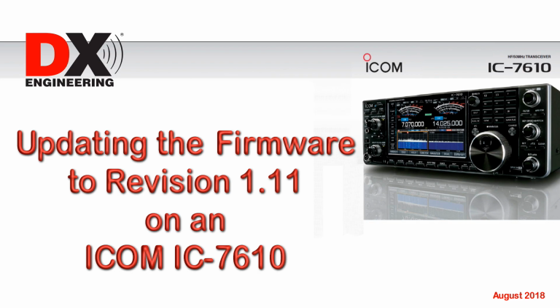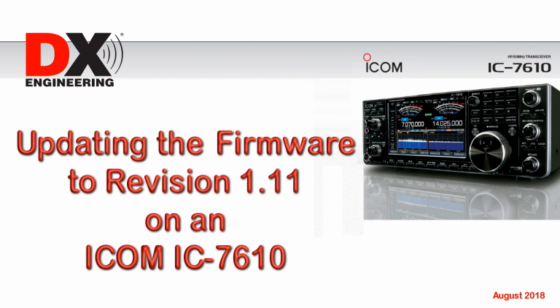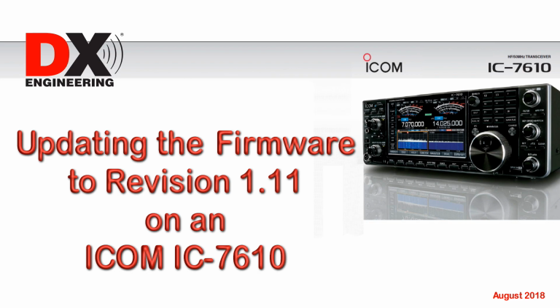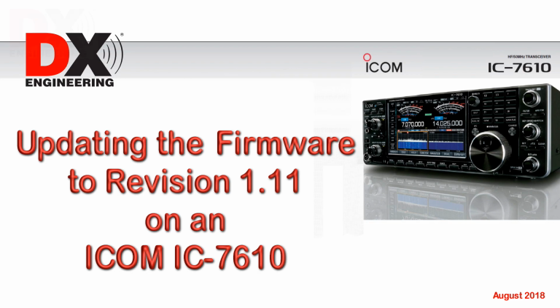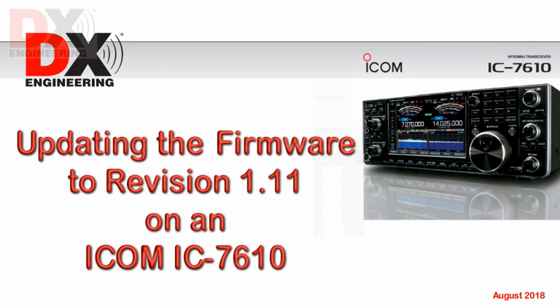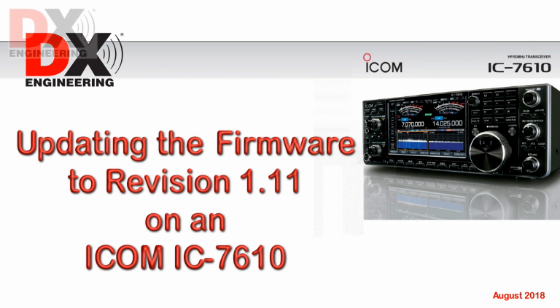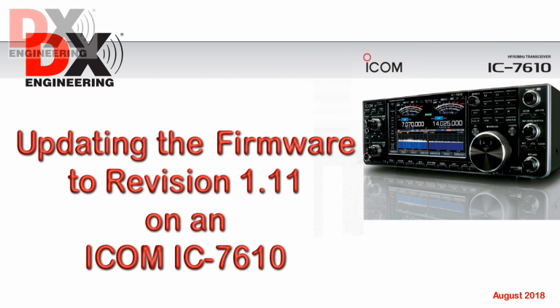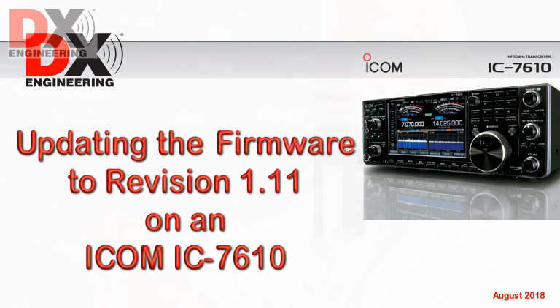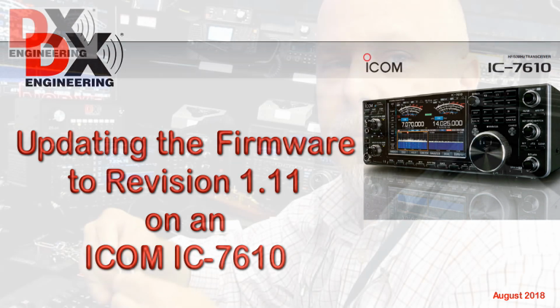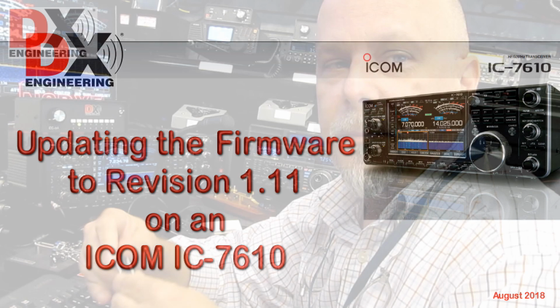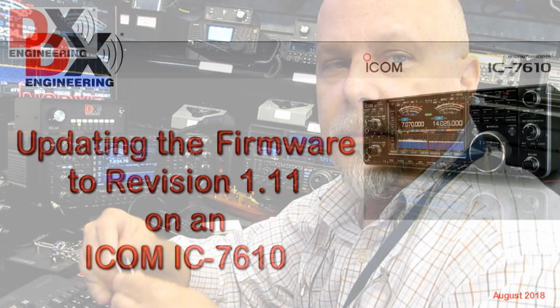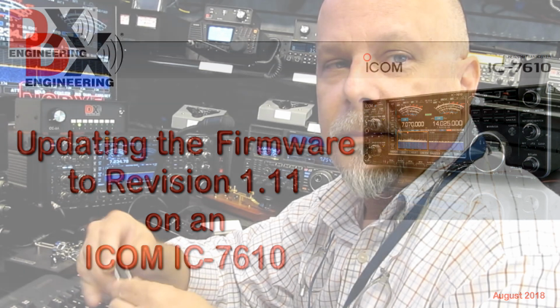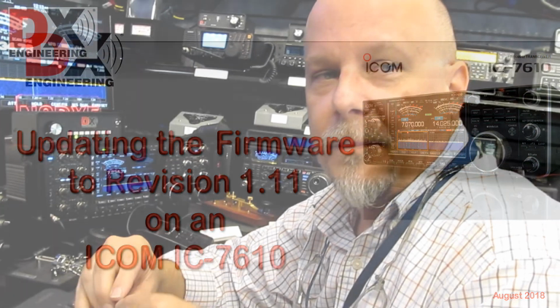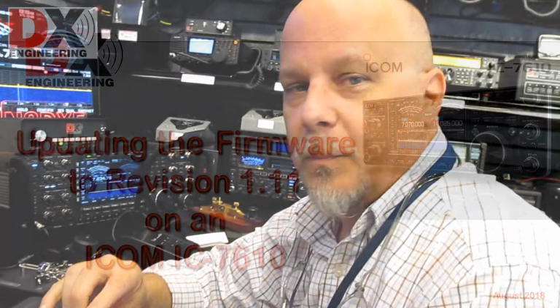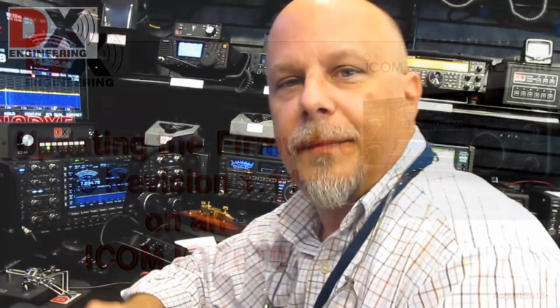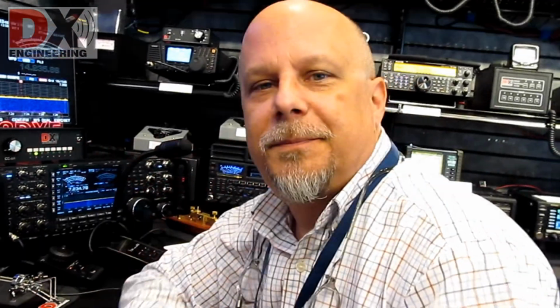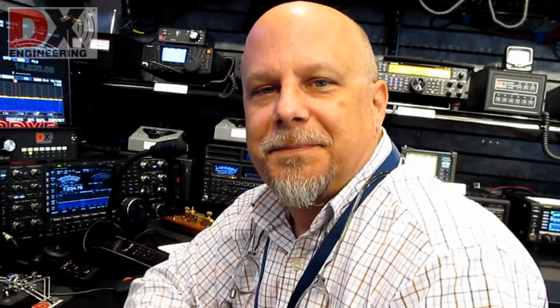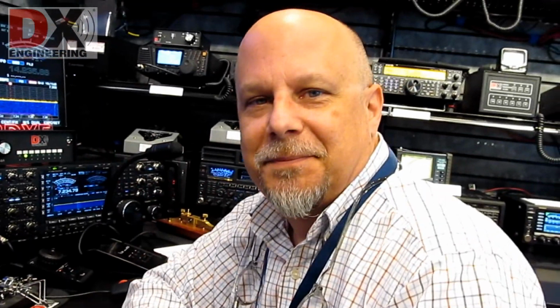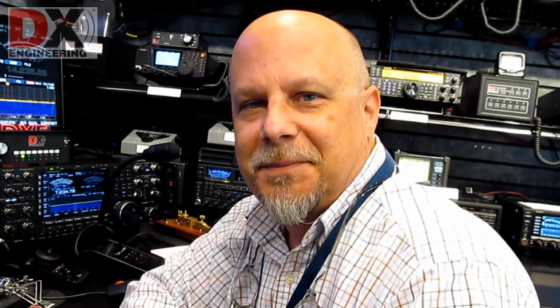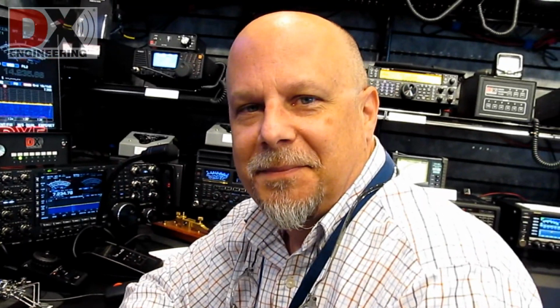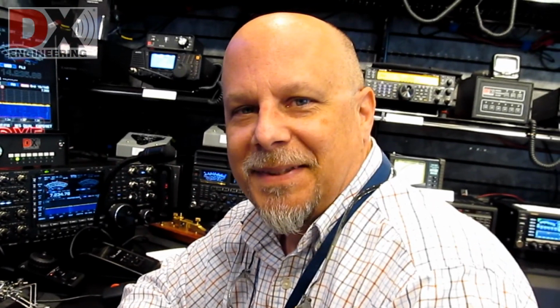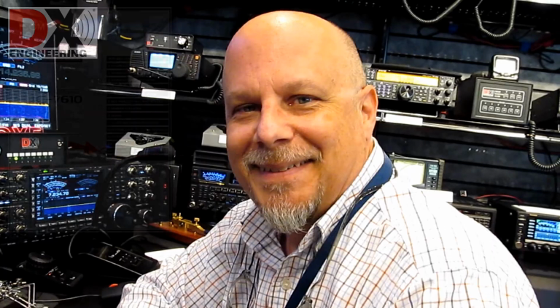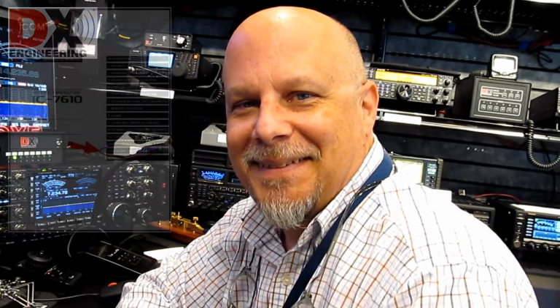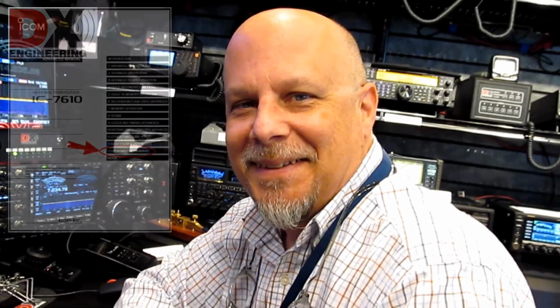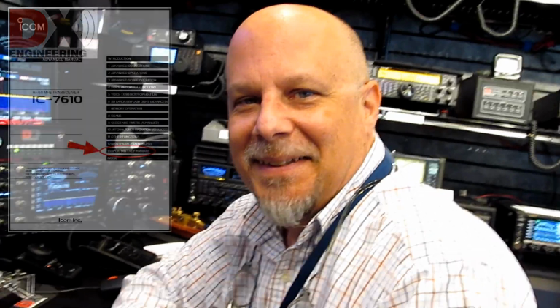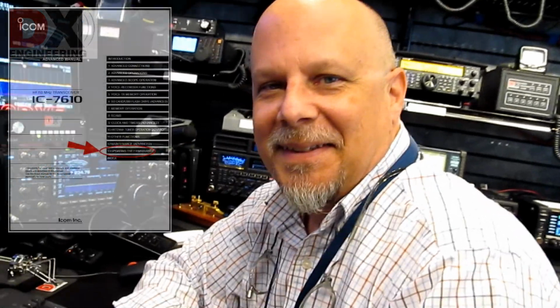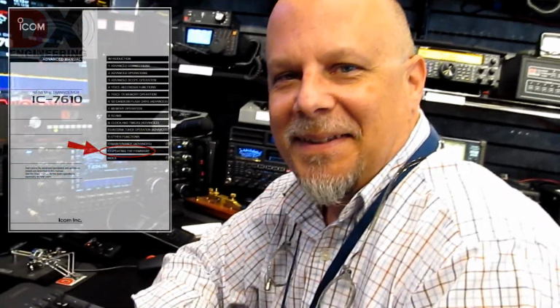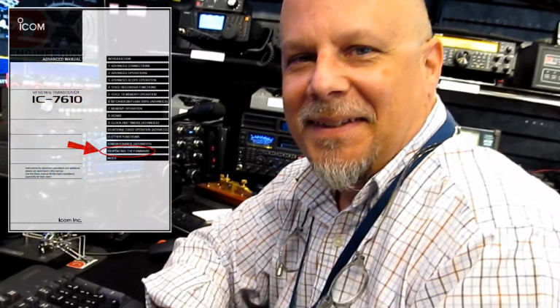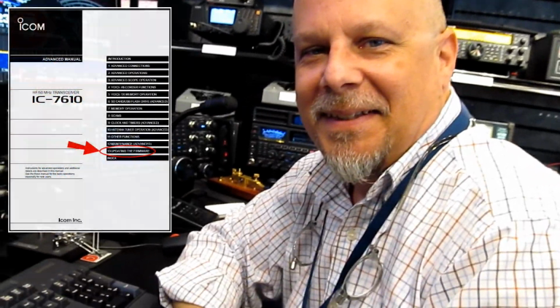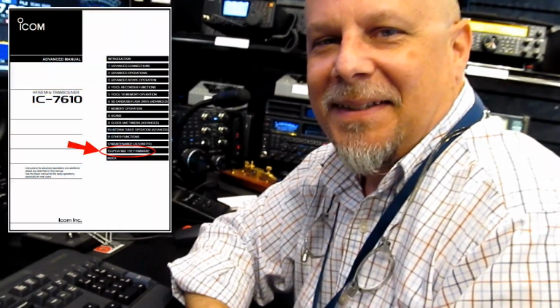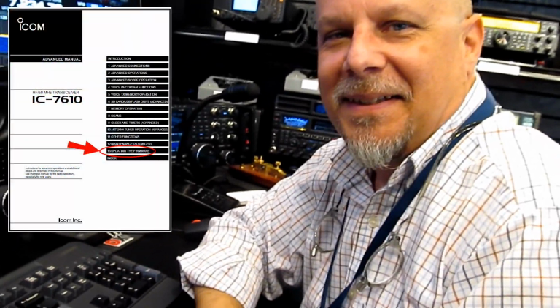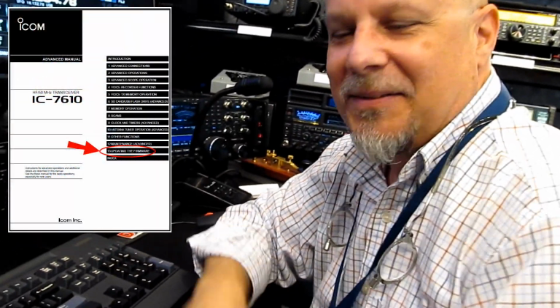Hello, Mark W8BBQ here. I'm going to show you how to update the firmware on an ICOM IC7610 transceiver.